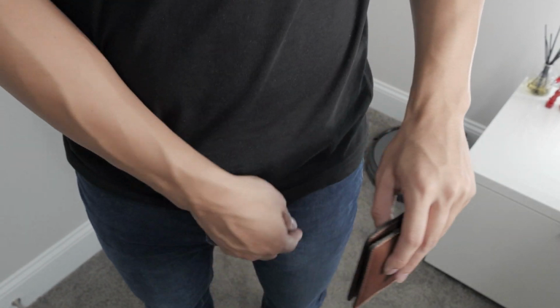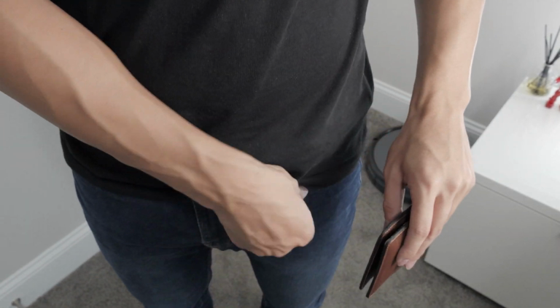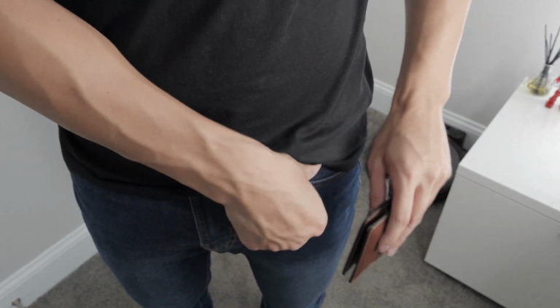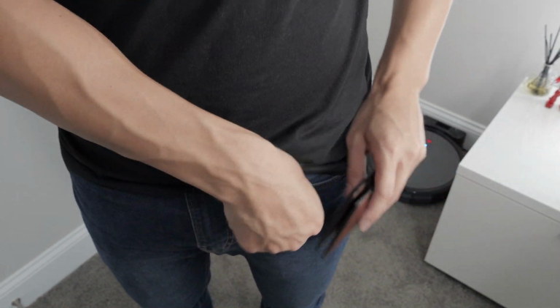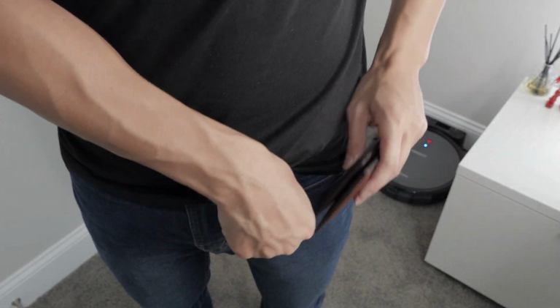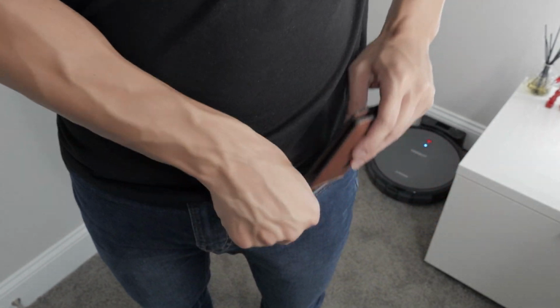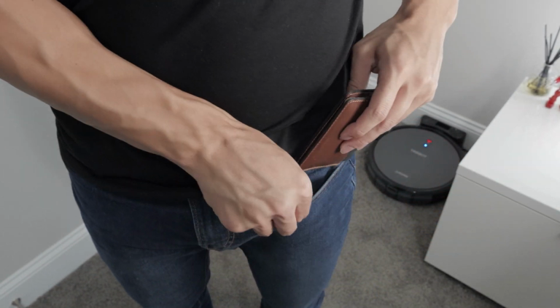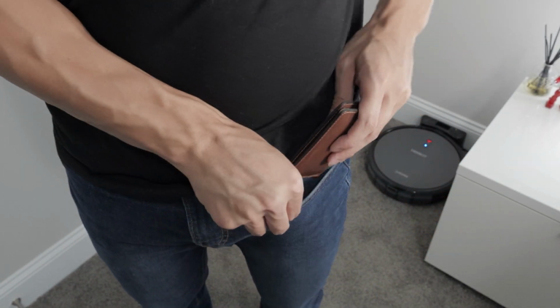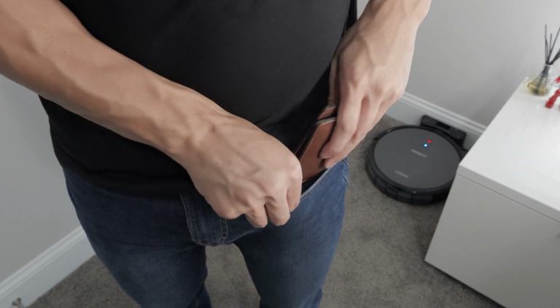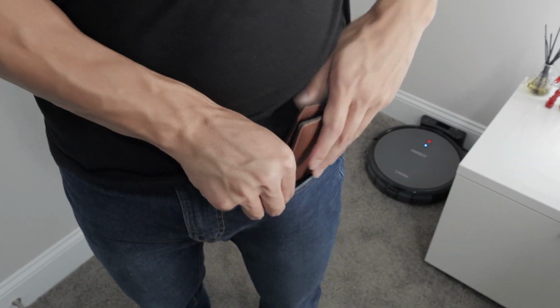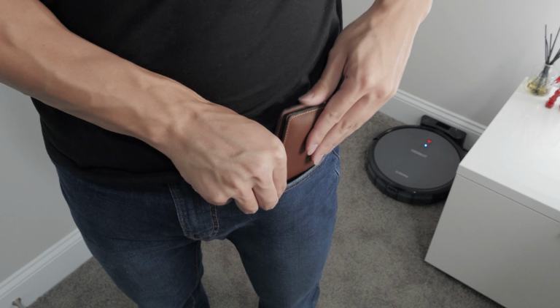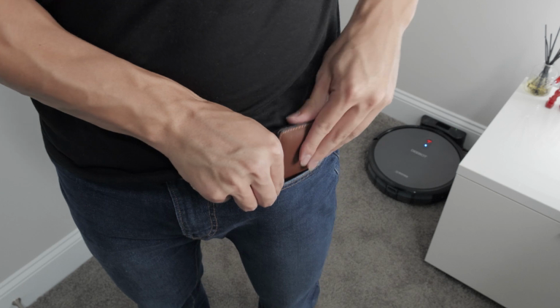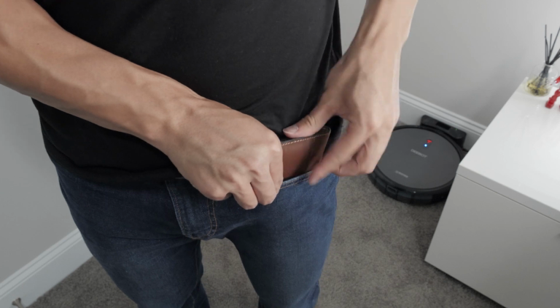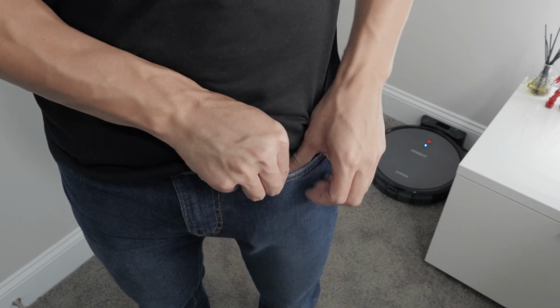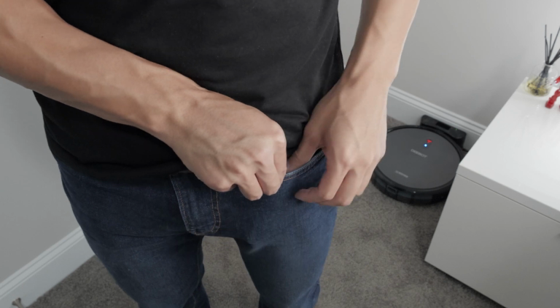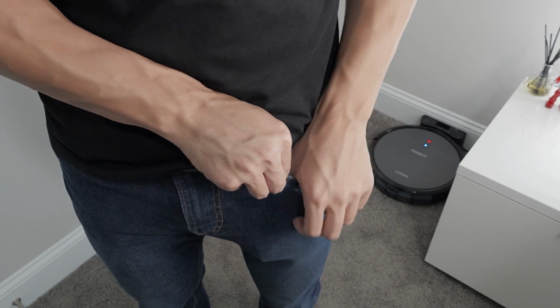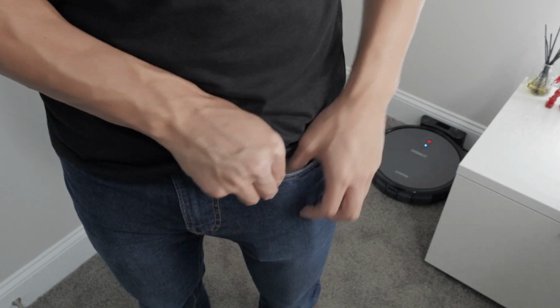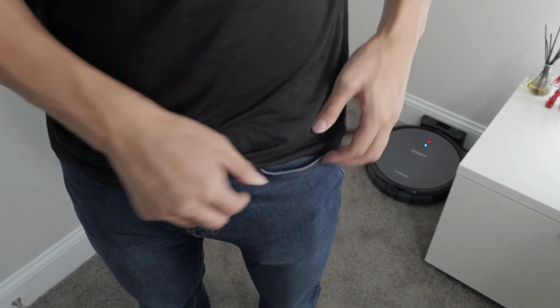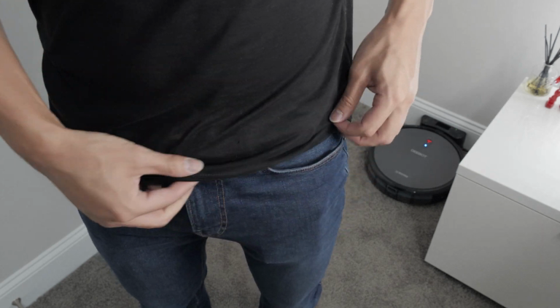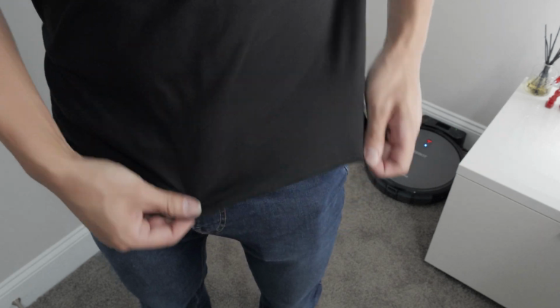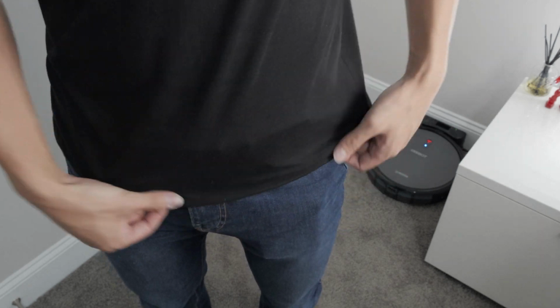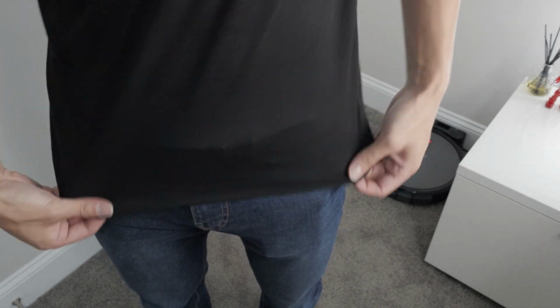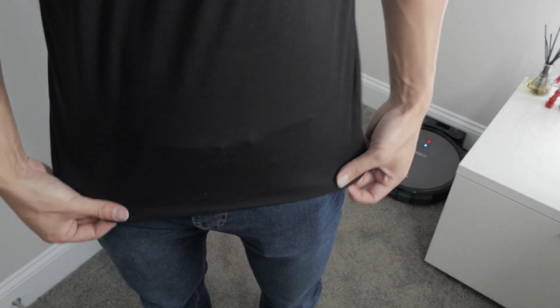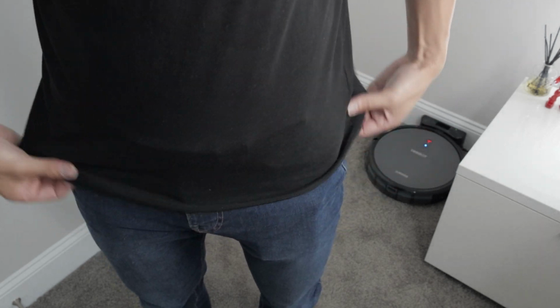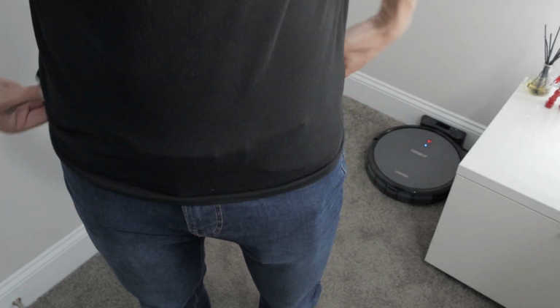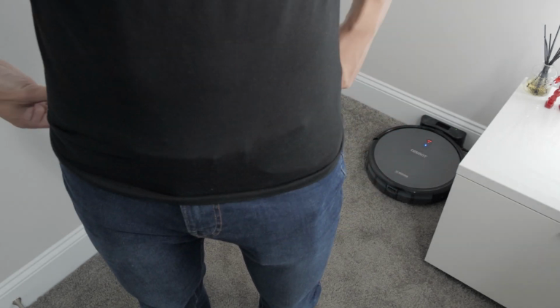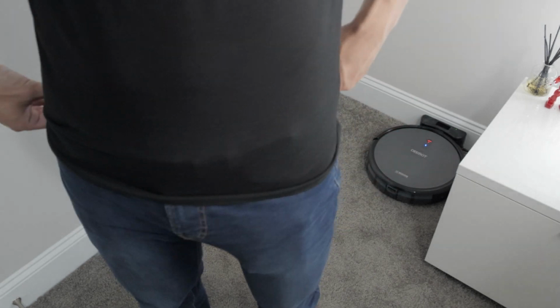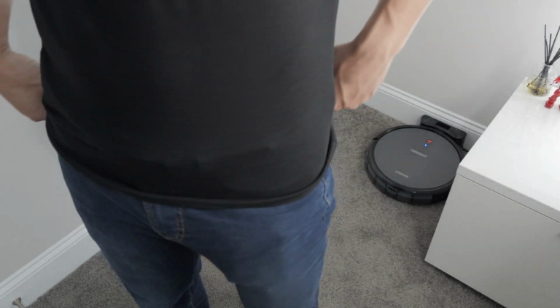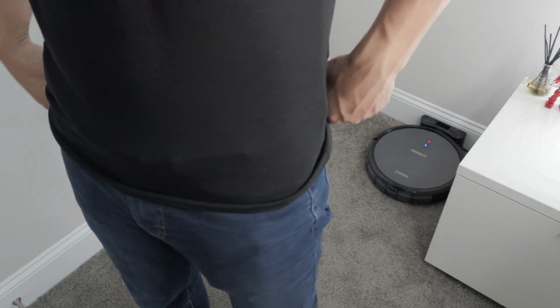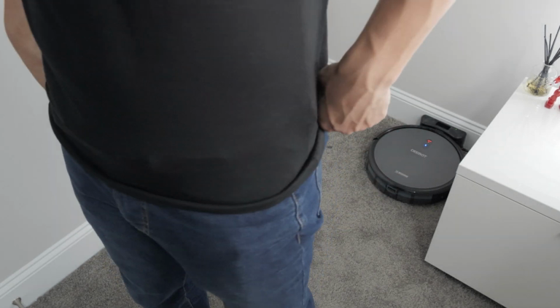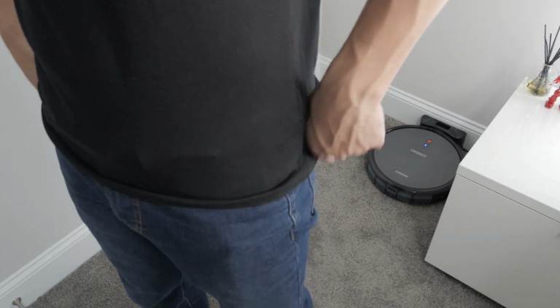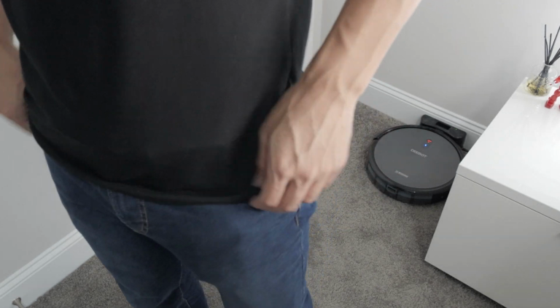From a fashion standpoint, it's a very minimal presence in my pocket, which was what I was aiming for when I purchased it.